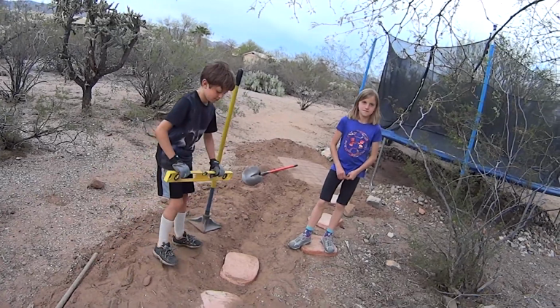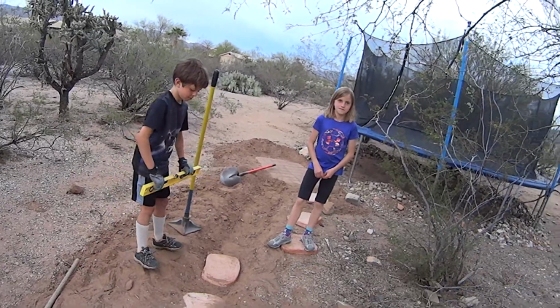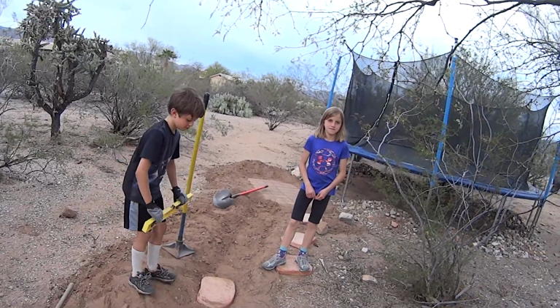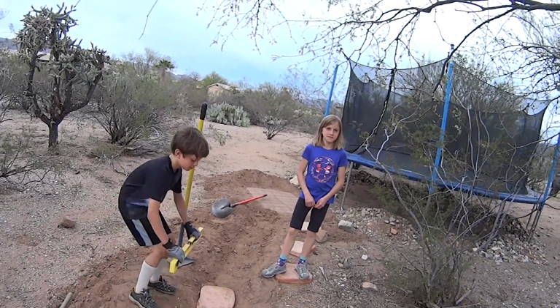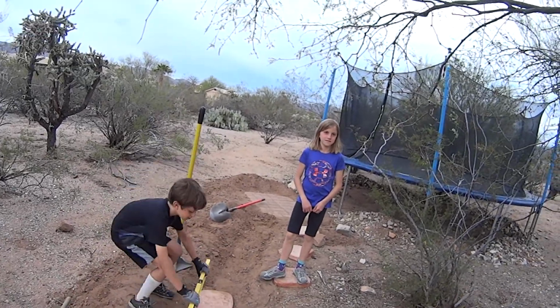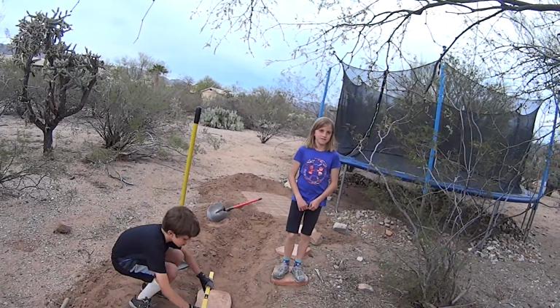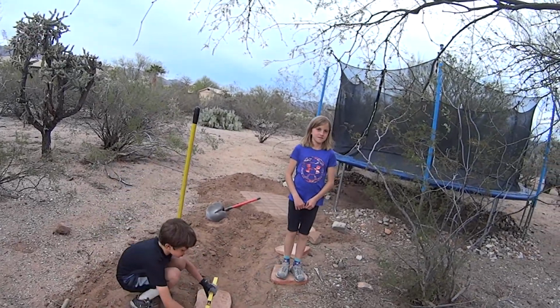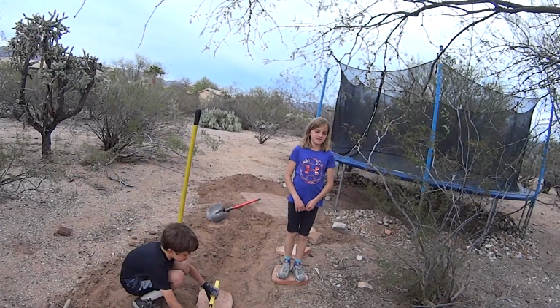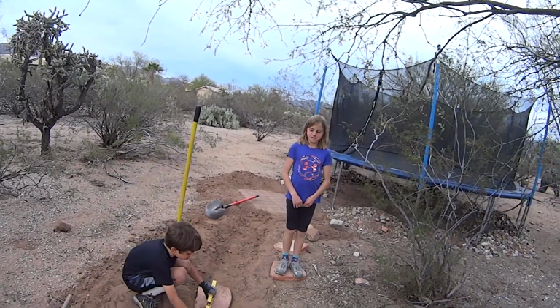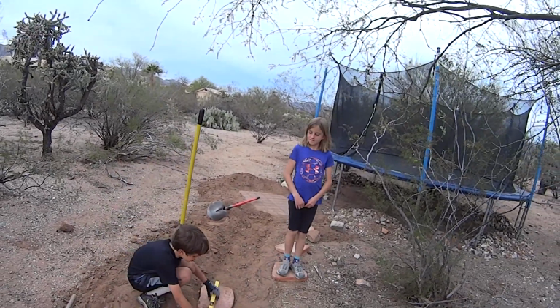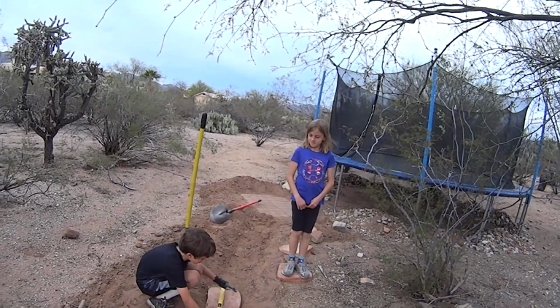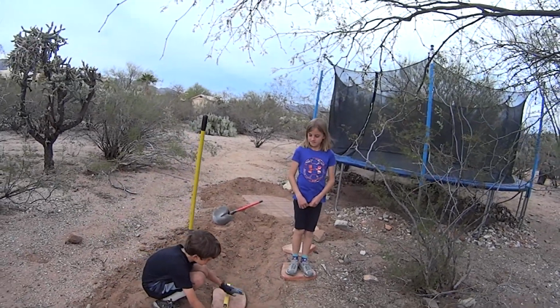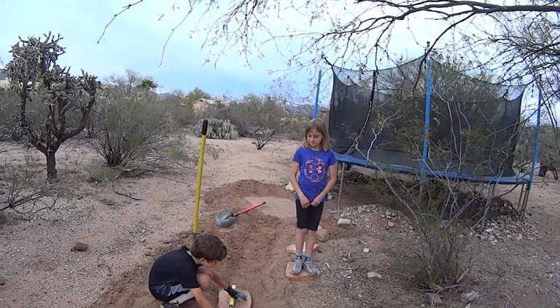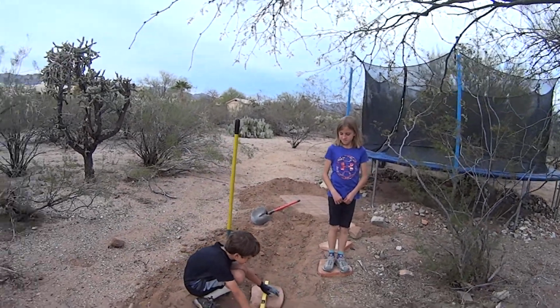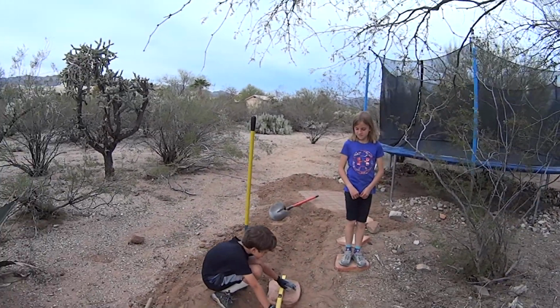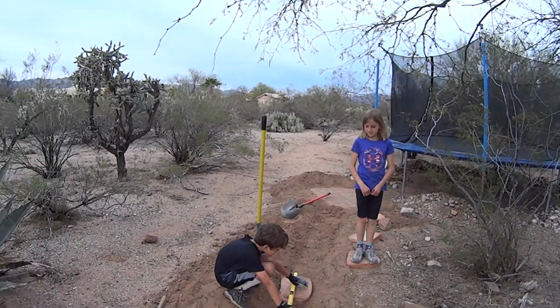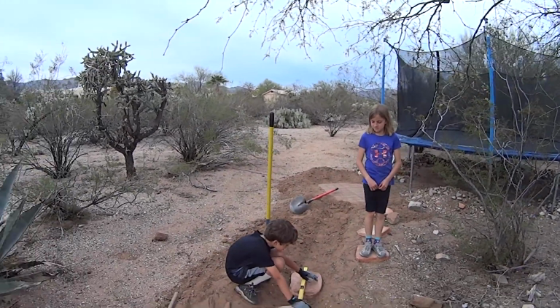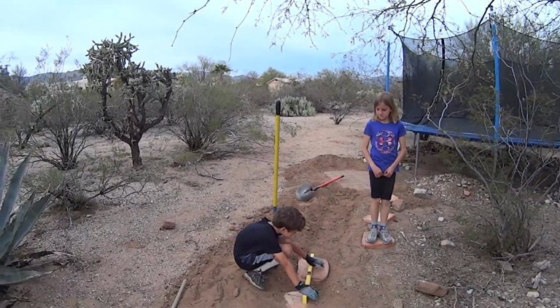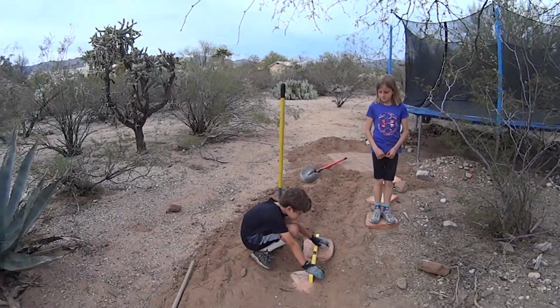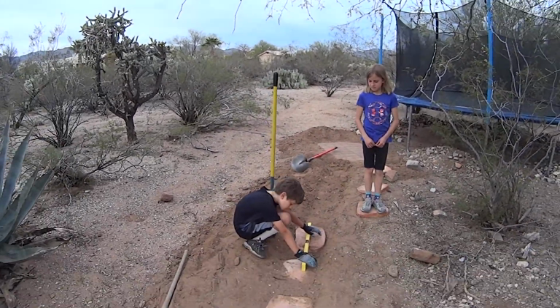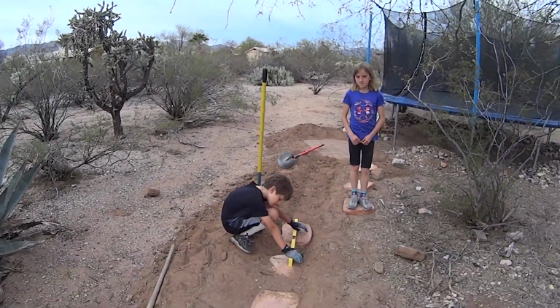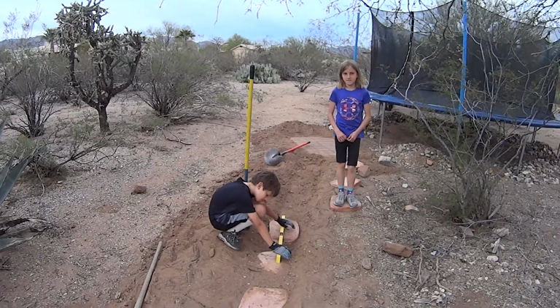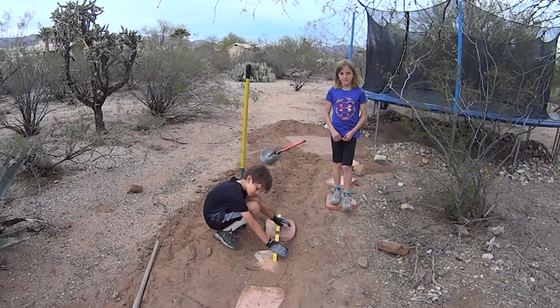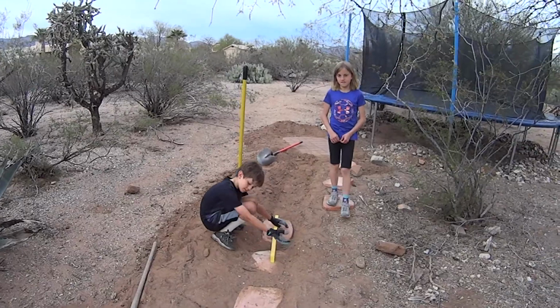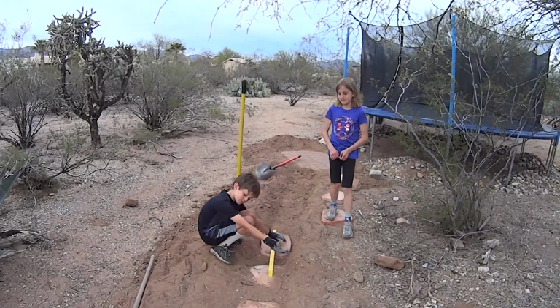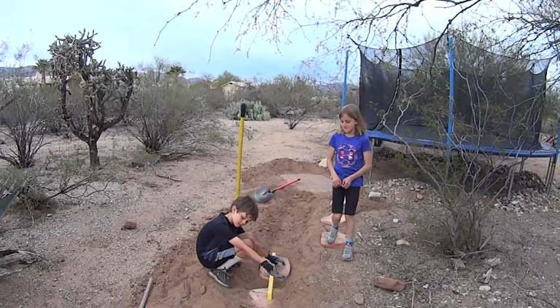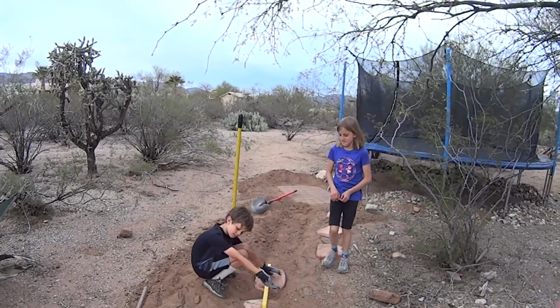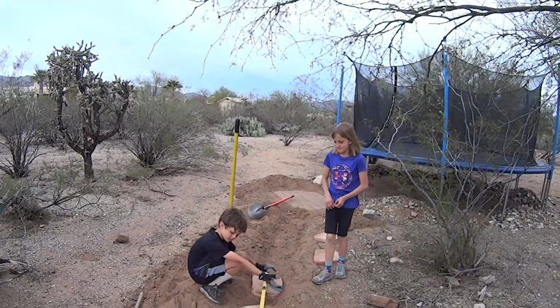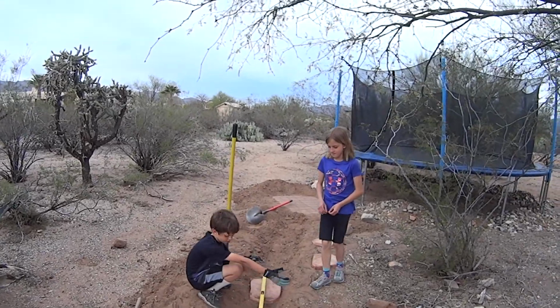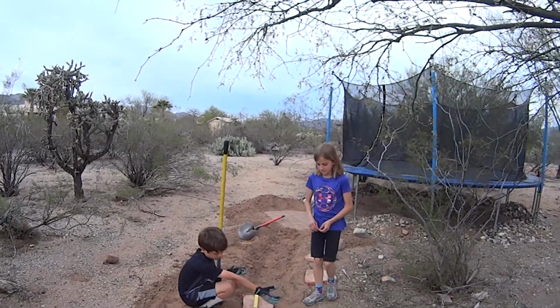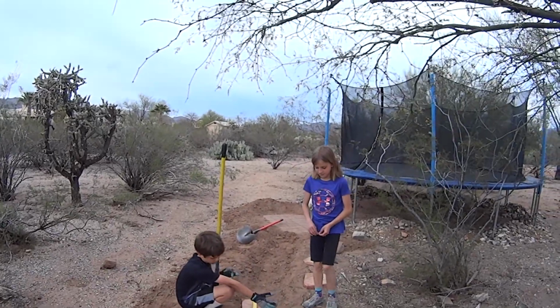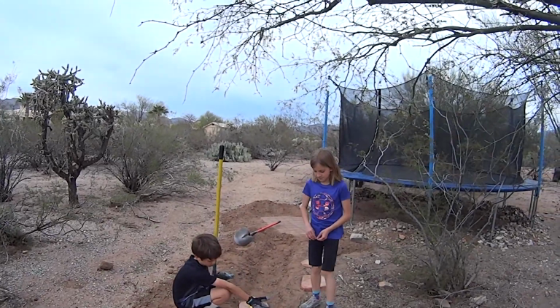Alright, we're out here building stepping stones to the trampoline from the house with Lucy and Leo.